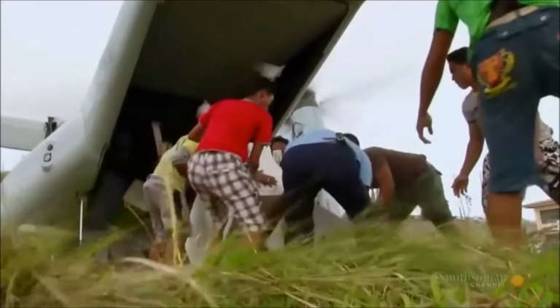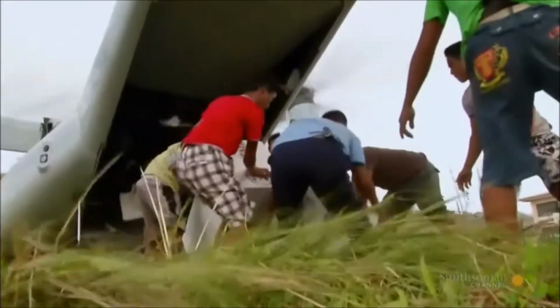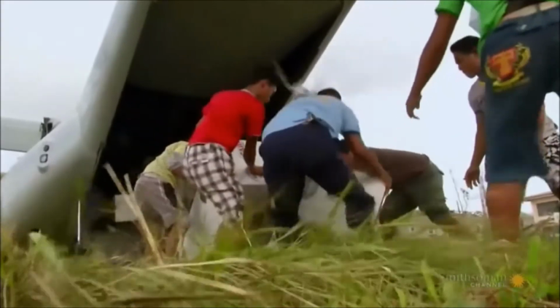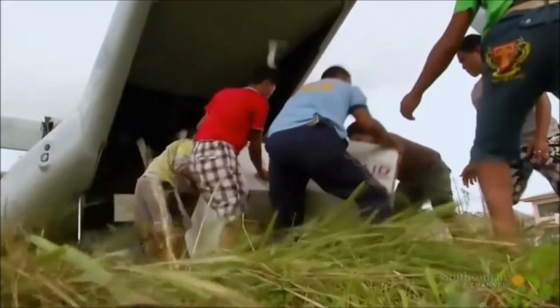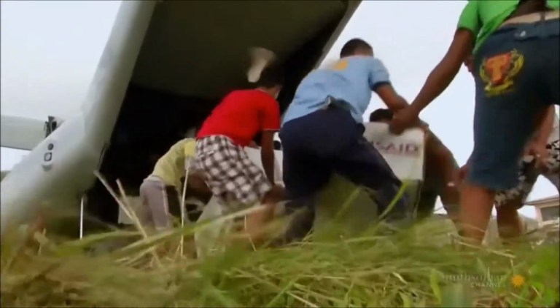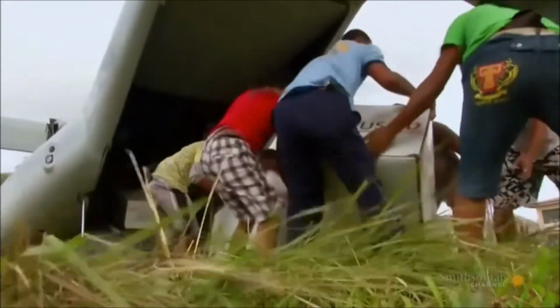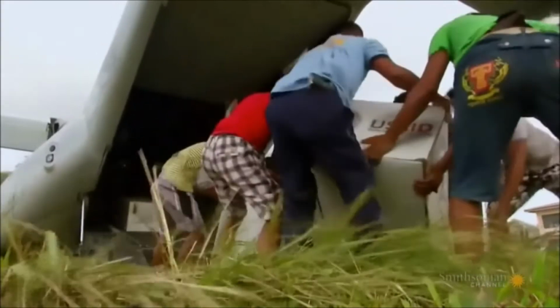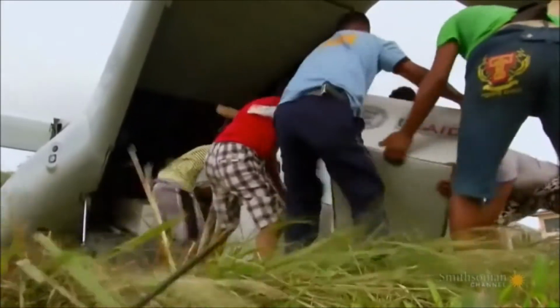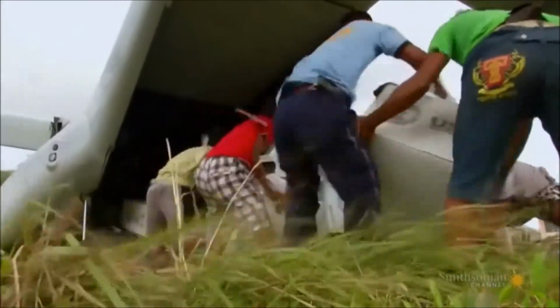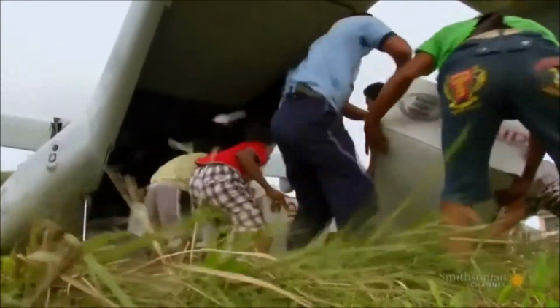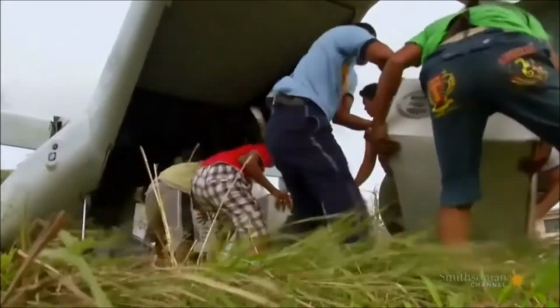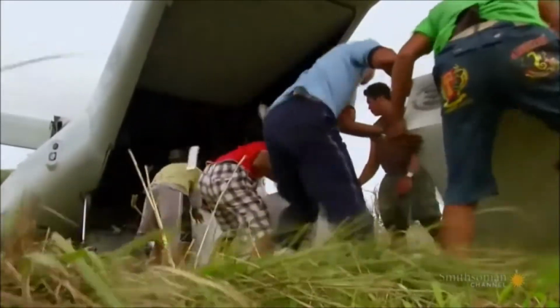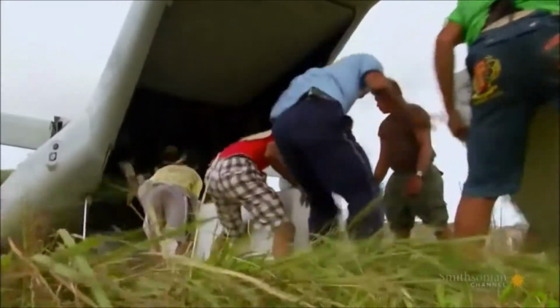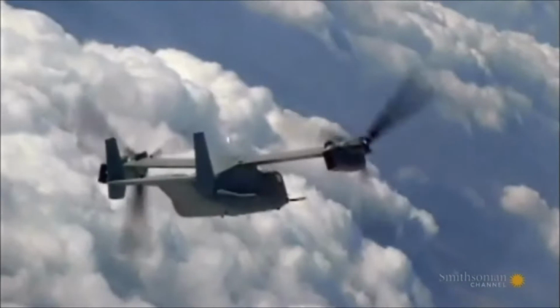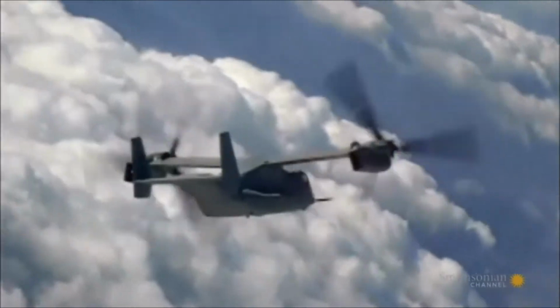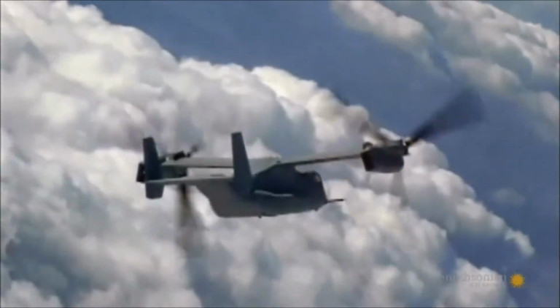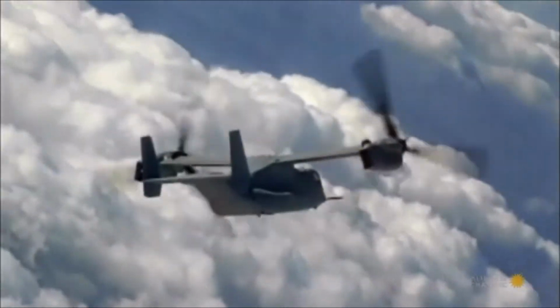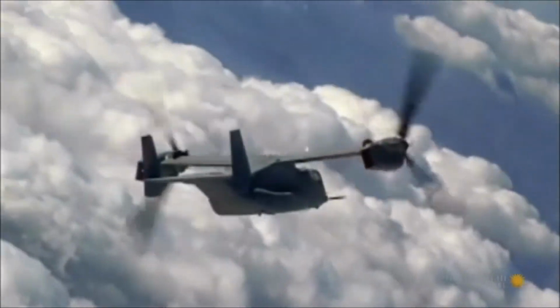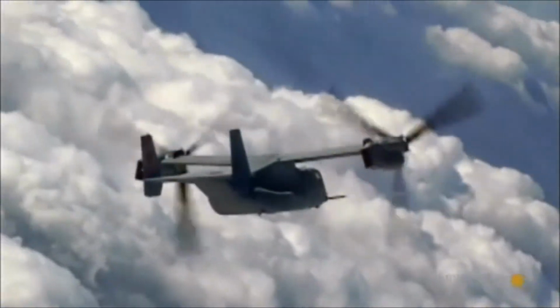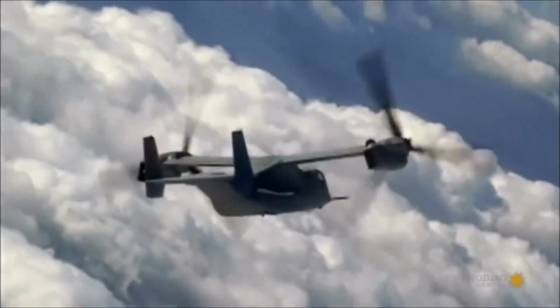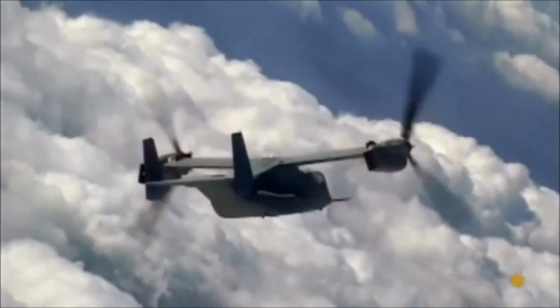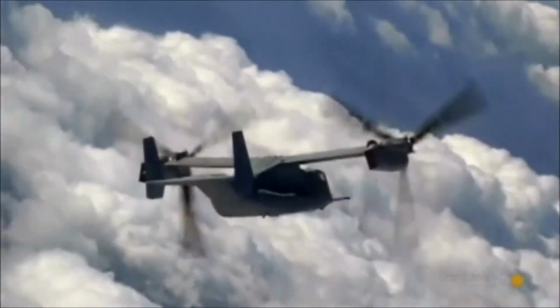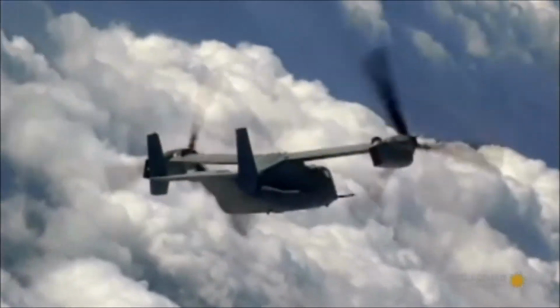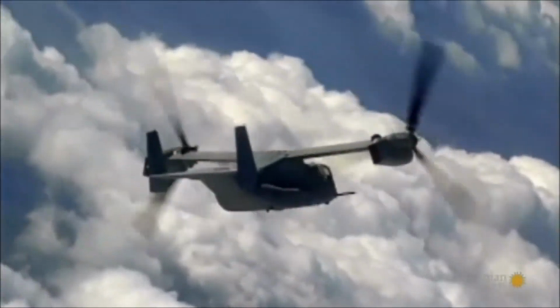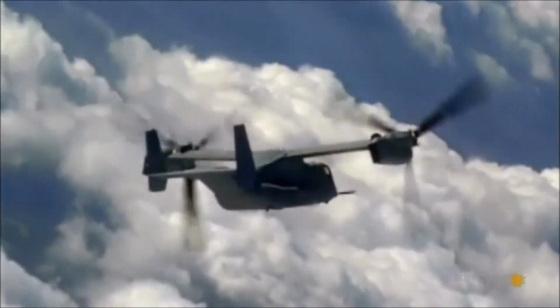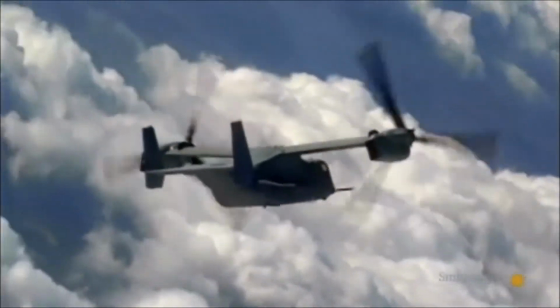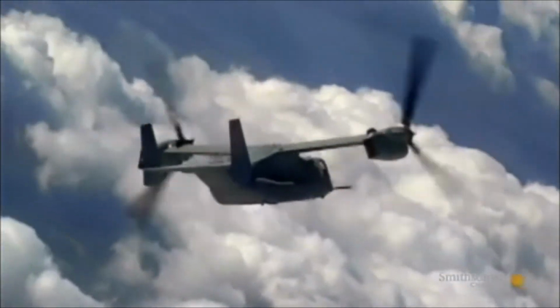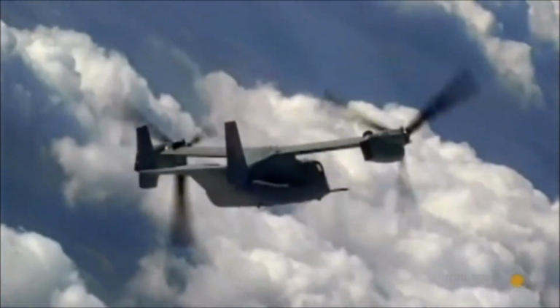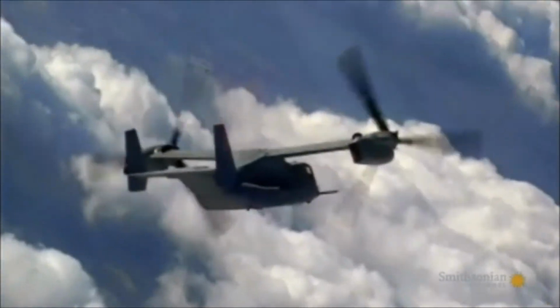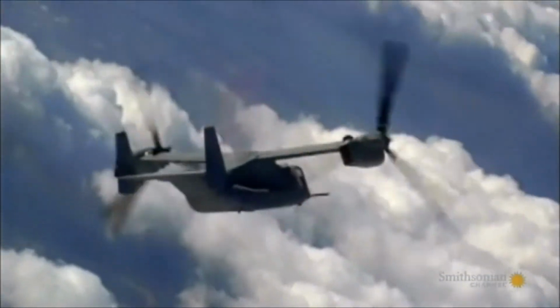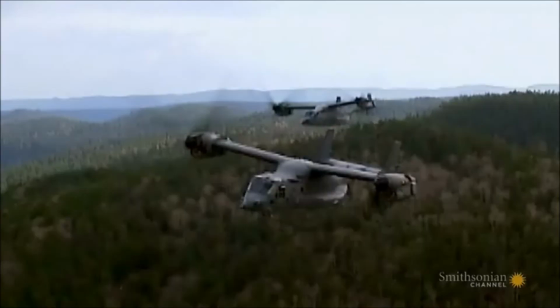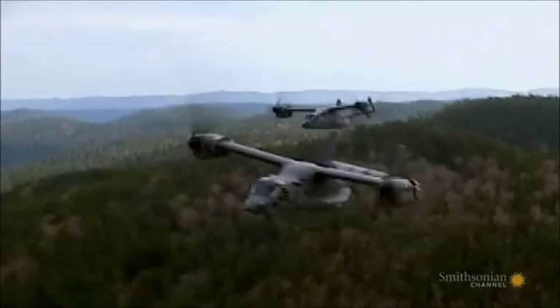Large payloads, long distances, fast. That's the Osprey's specialty.